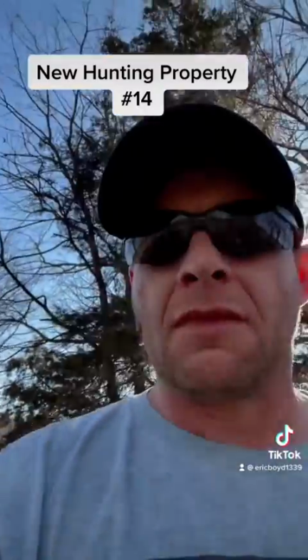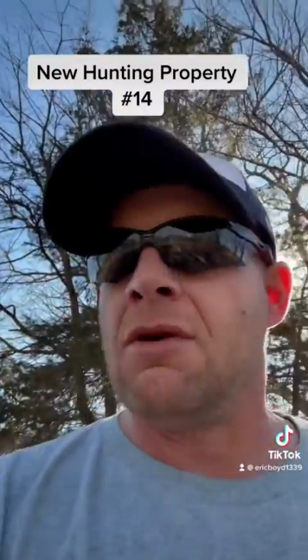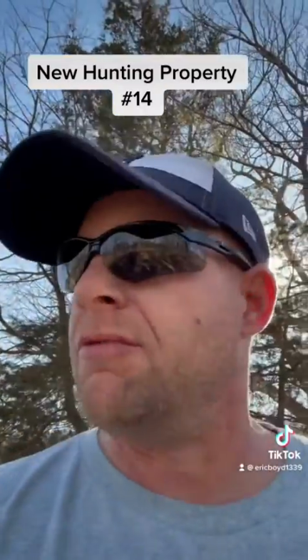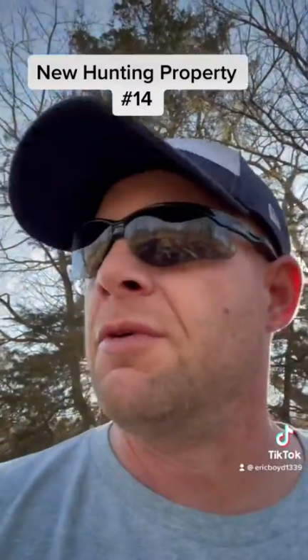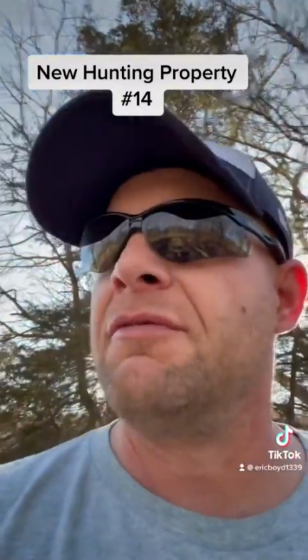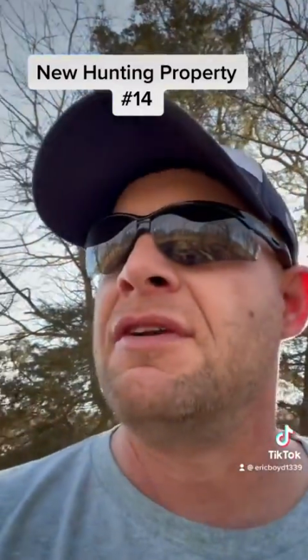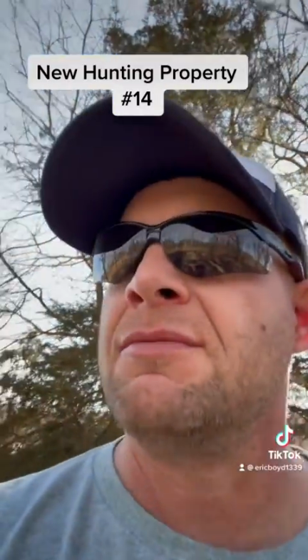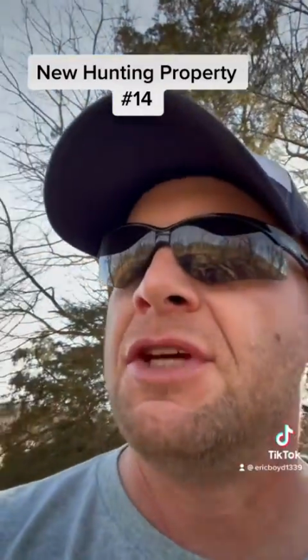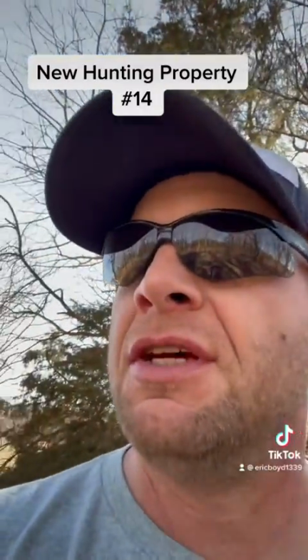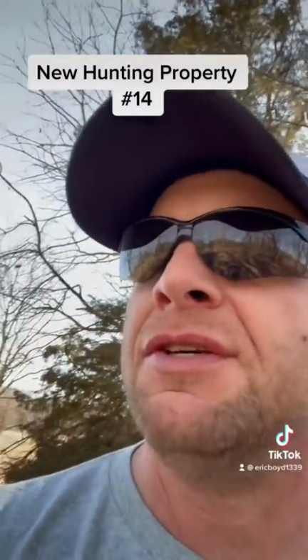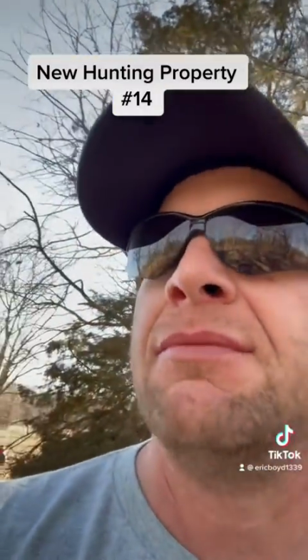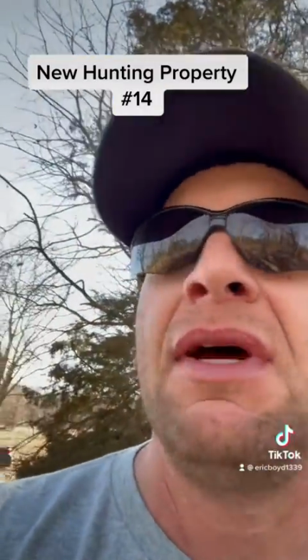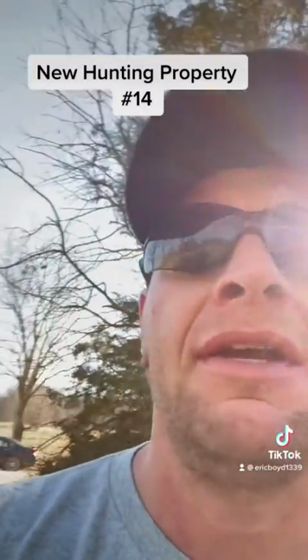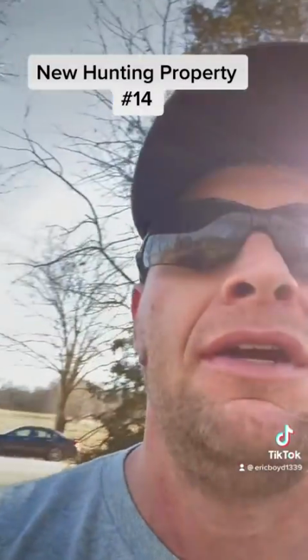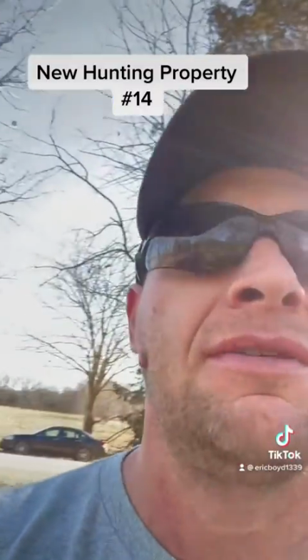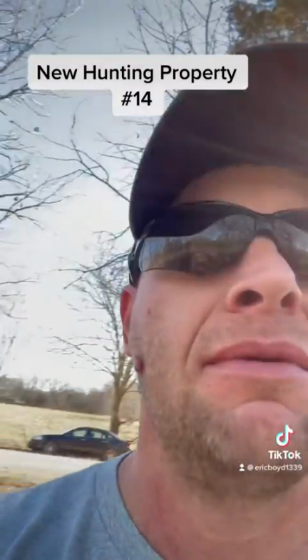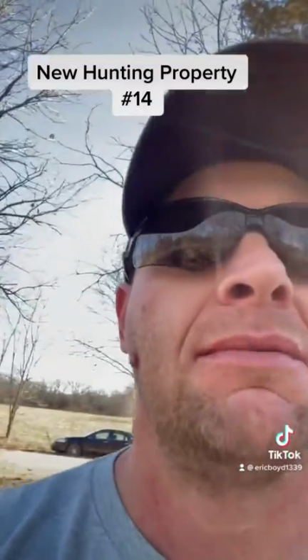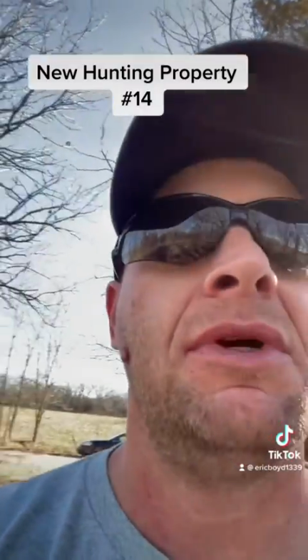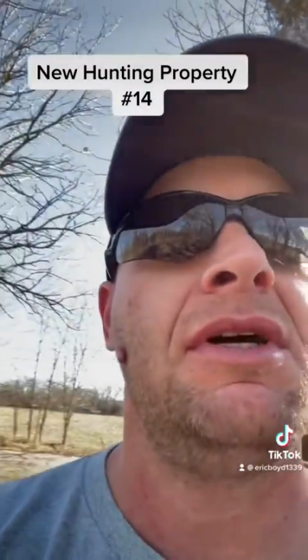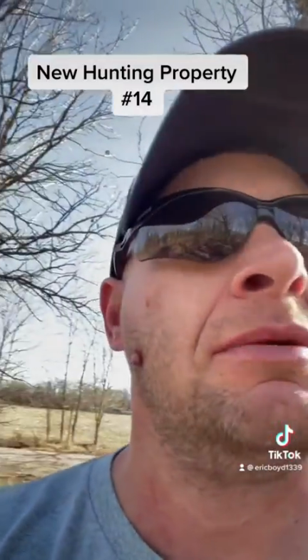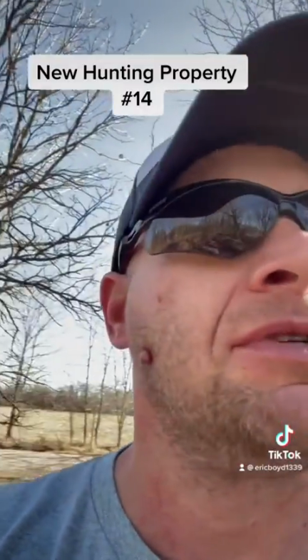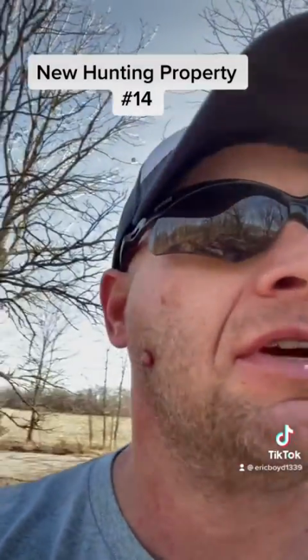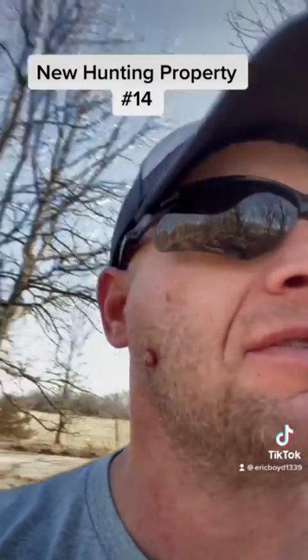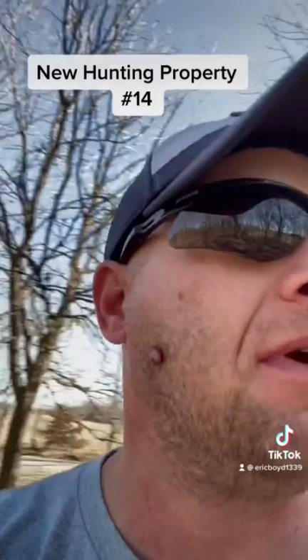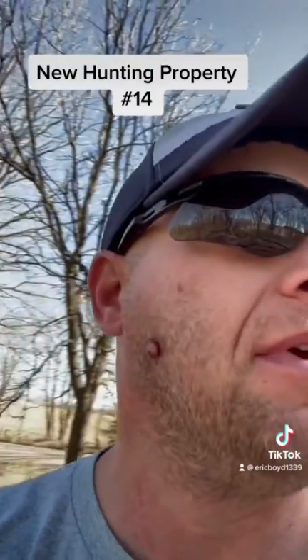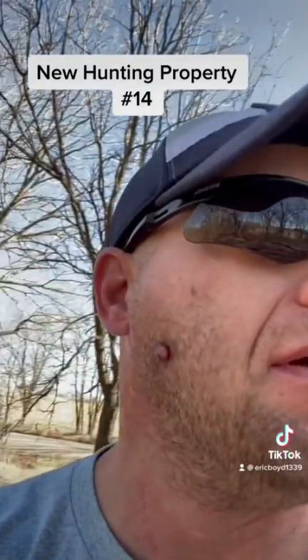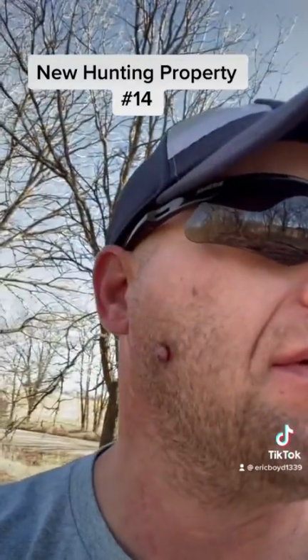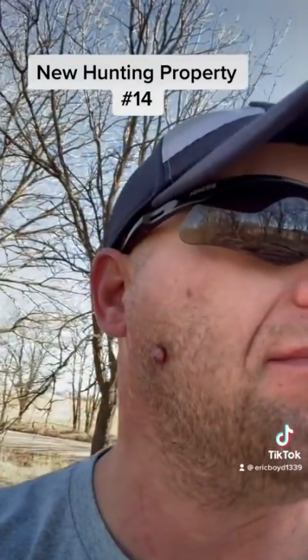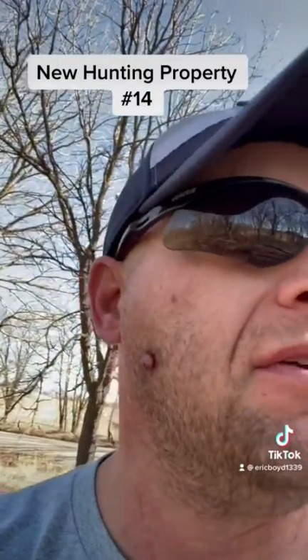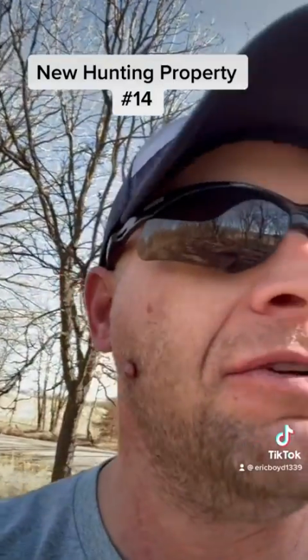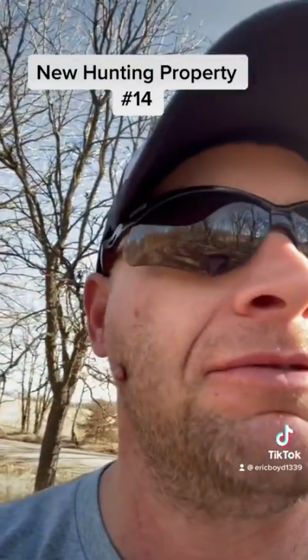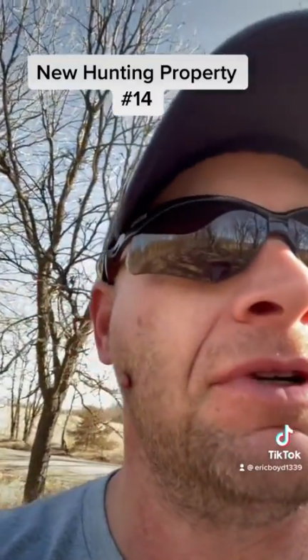Hopefully we can find some sheds or some bedding areas, maybe some rubs. Check this property out and get a better feel for it.